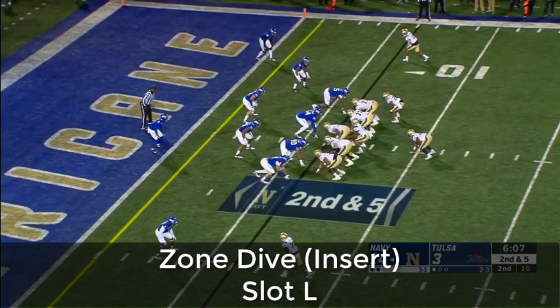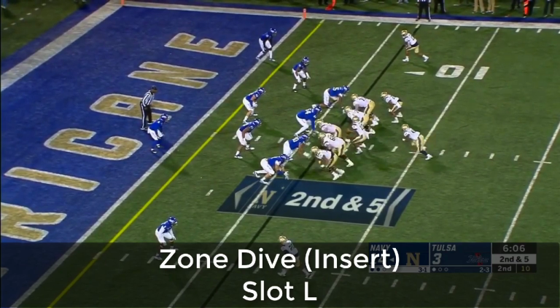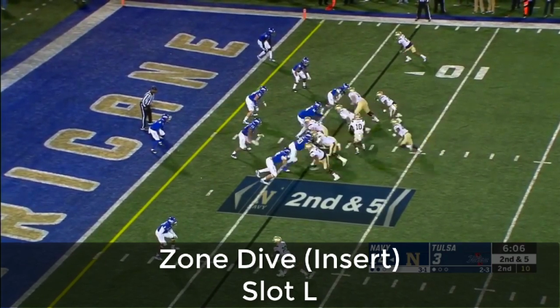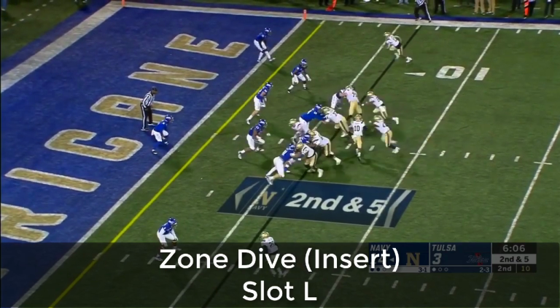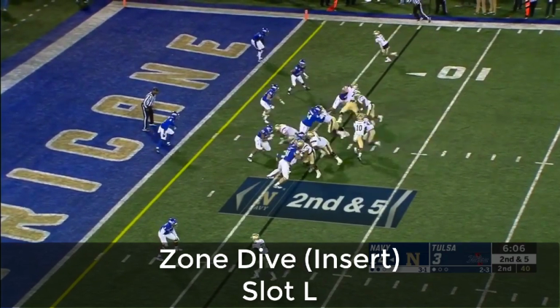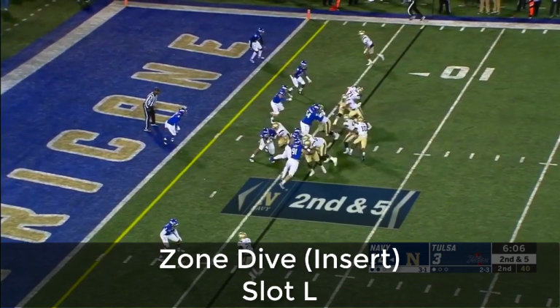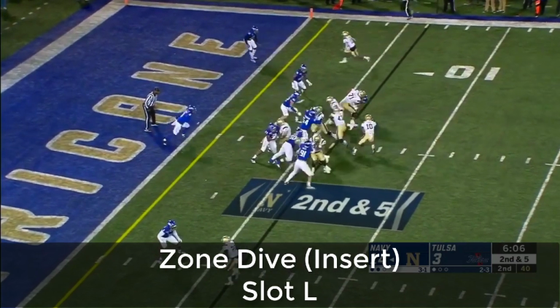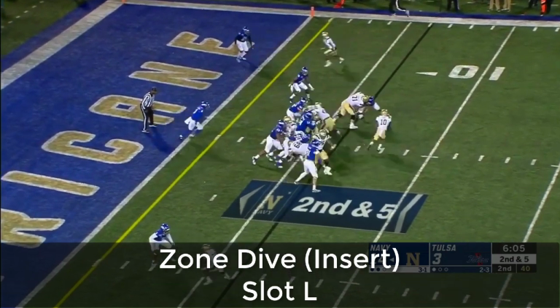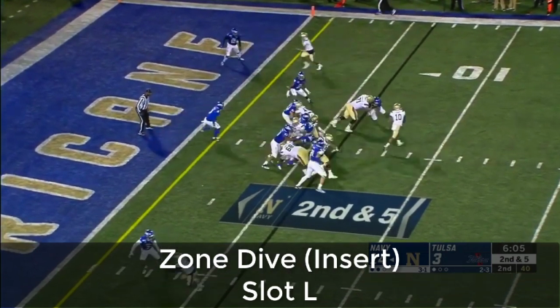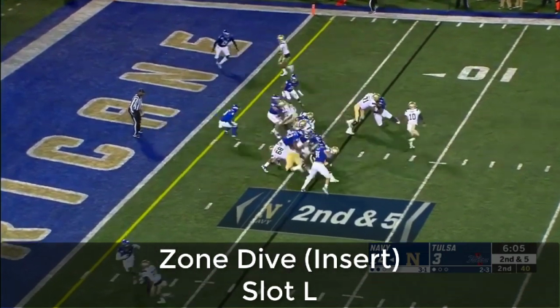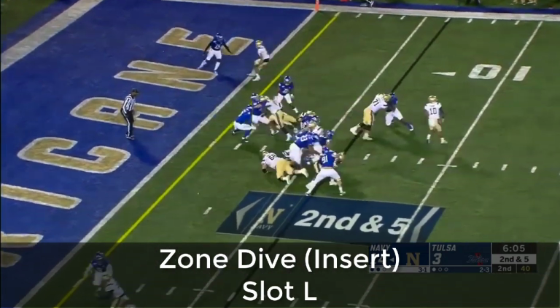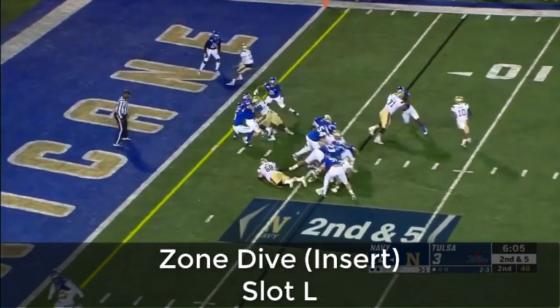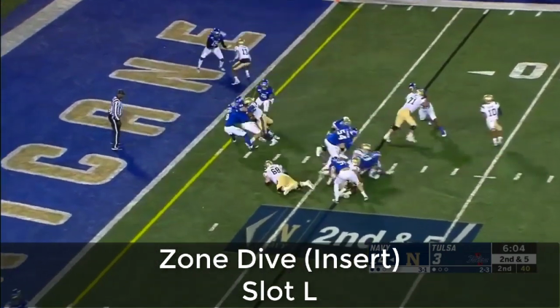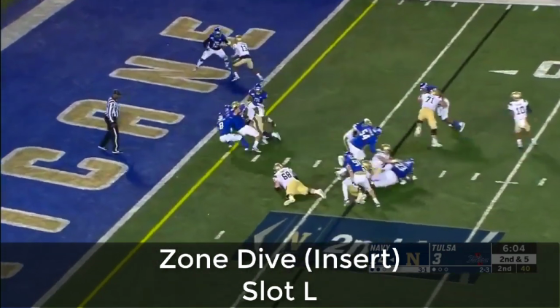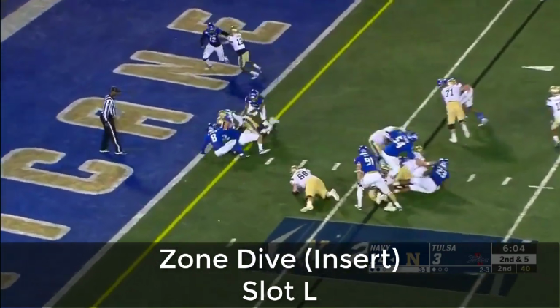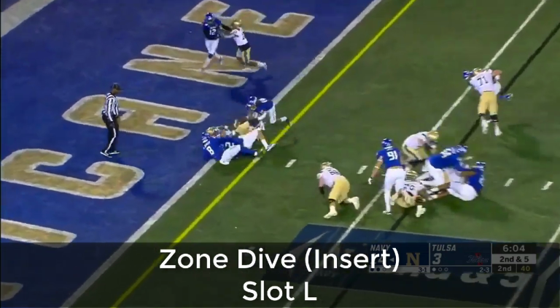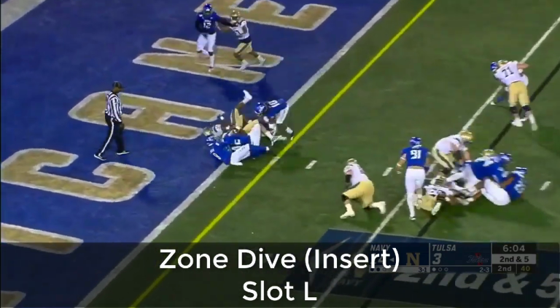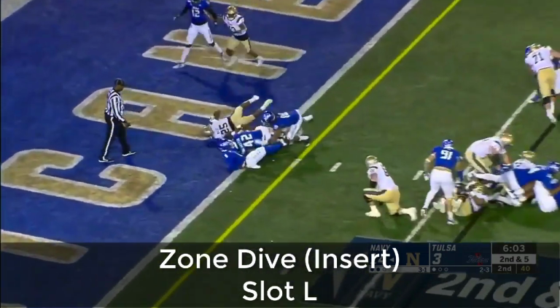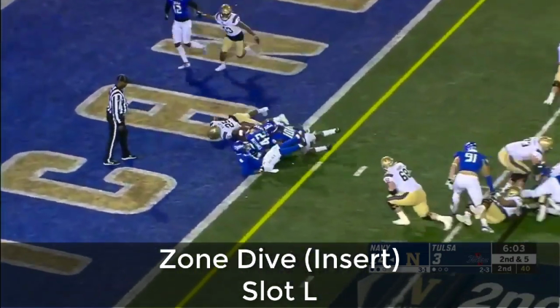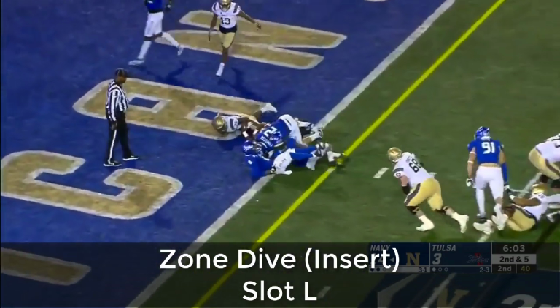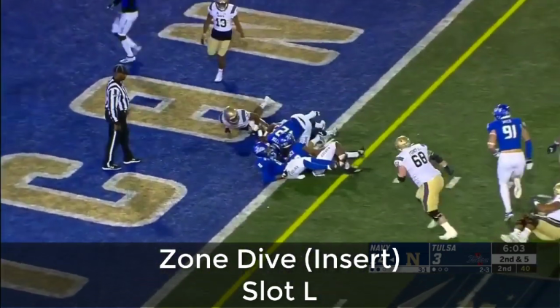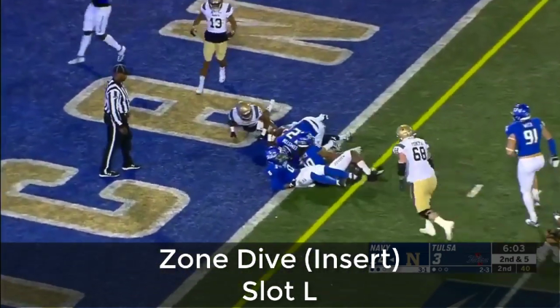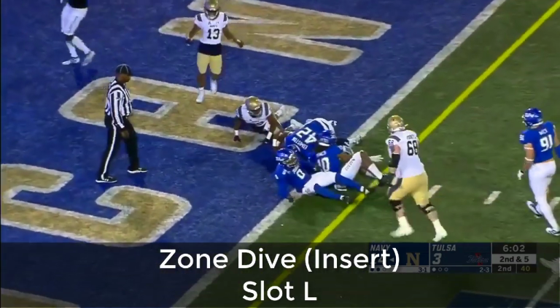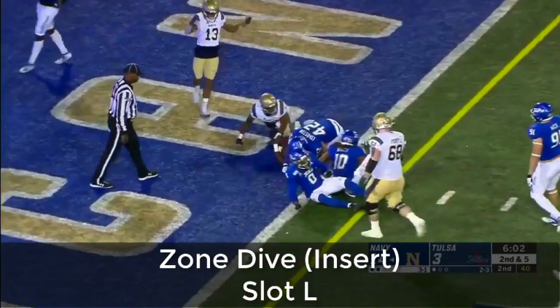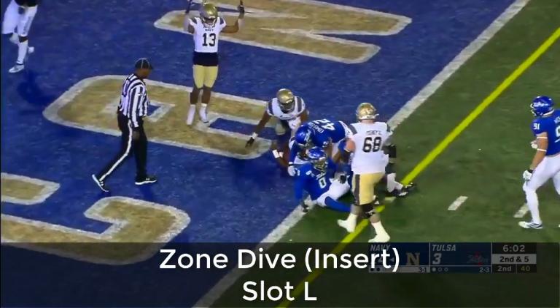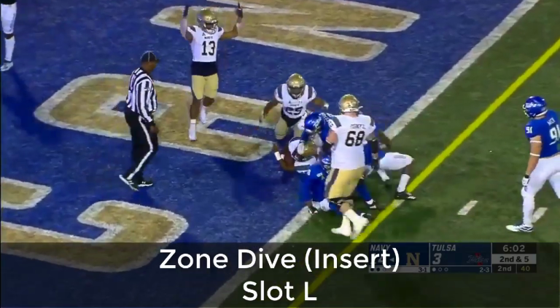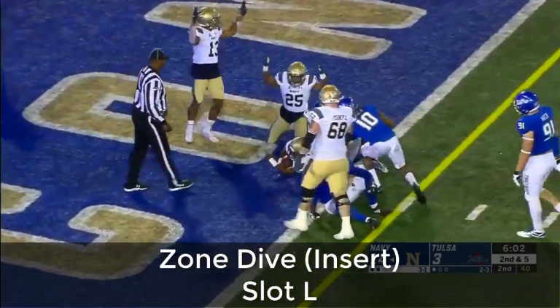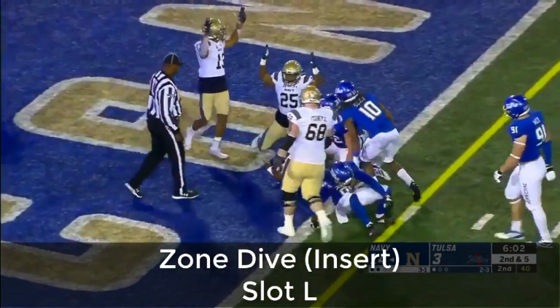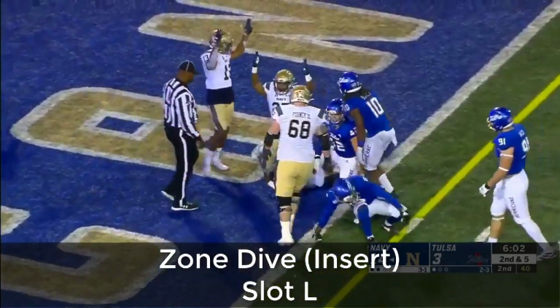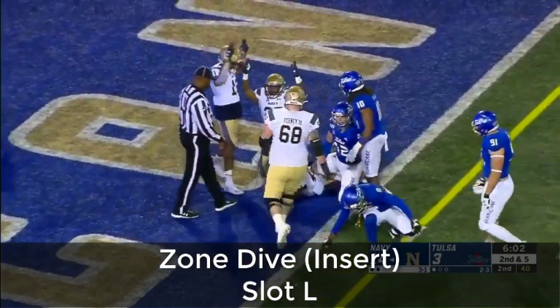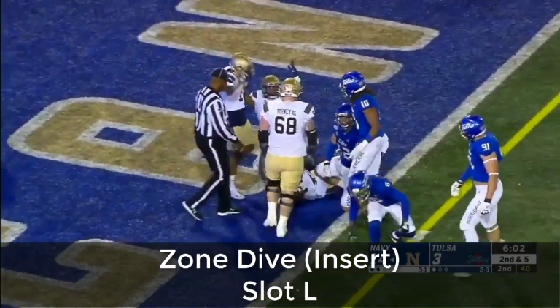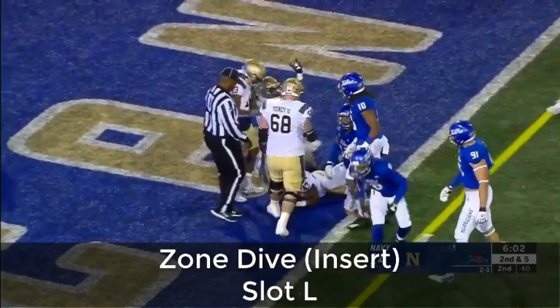Perry under center, hands off to Nelson Smith, and he powers his way to the goal line — and he's in! It's a touchdown, Navy.